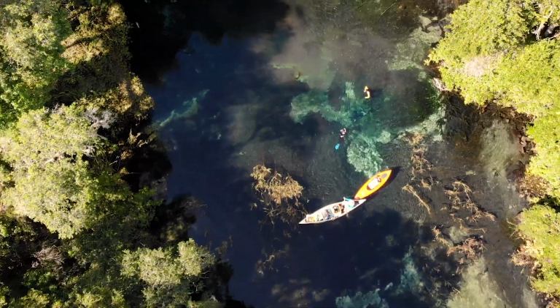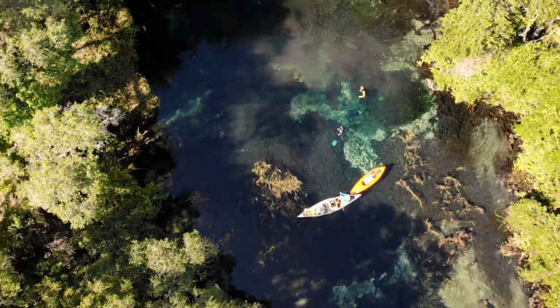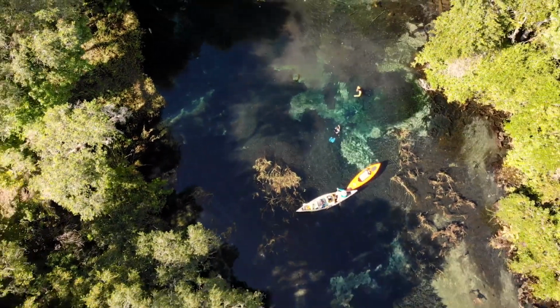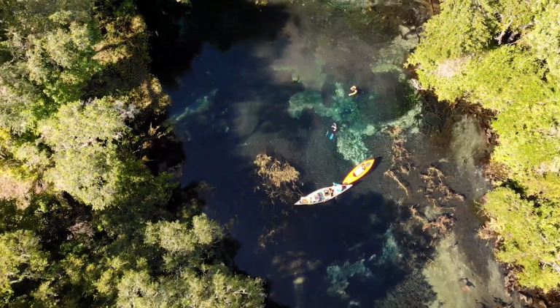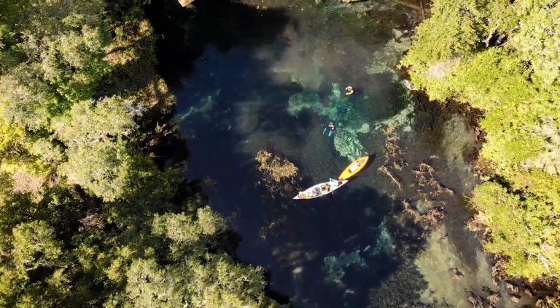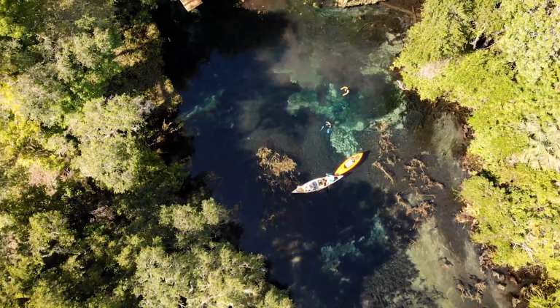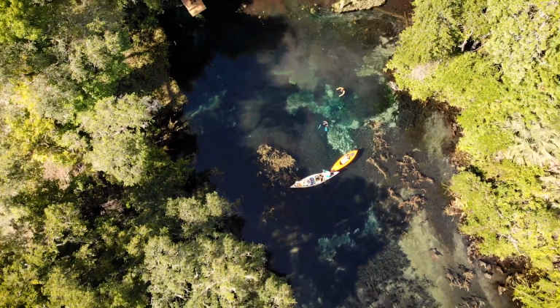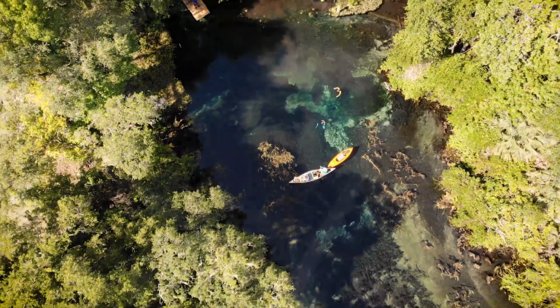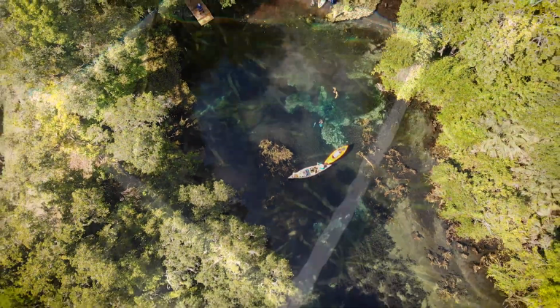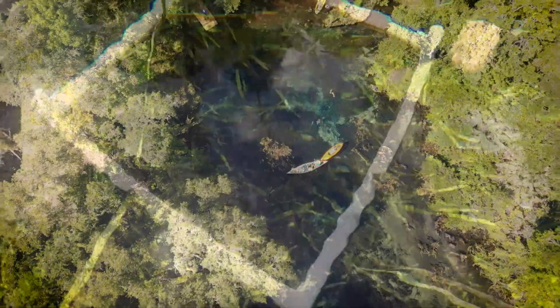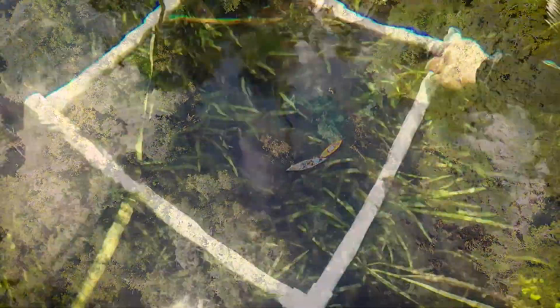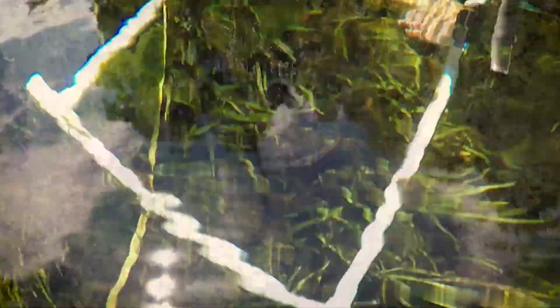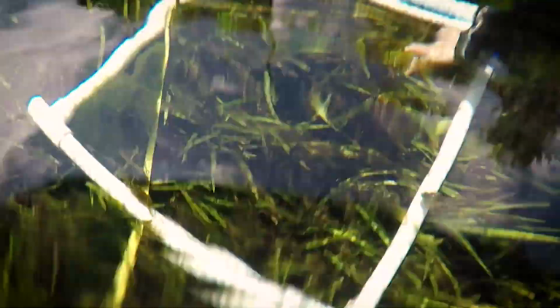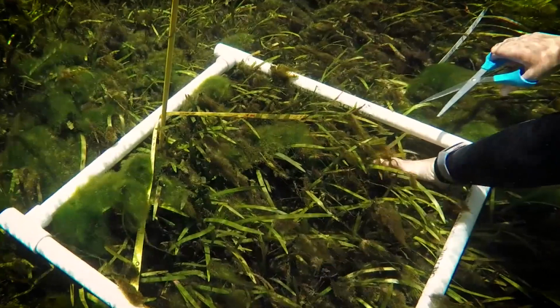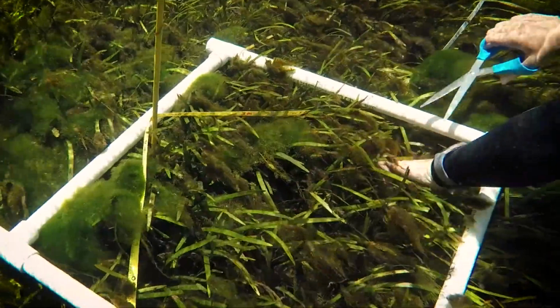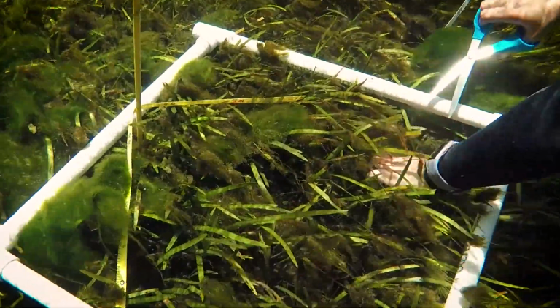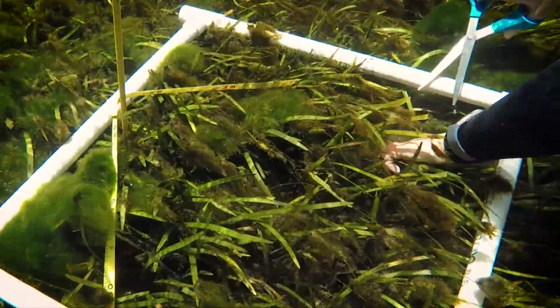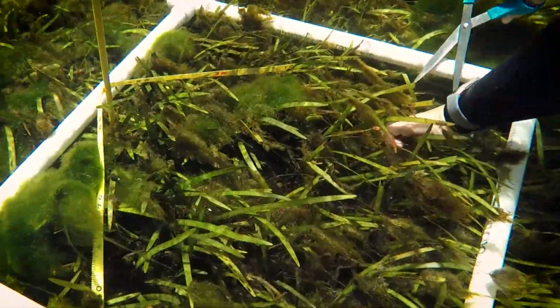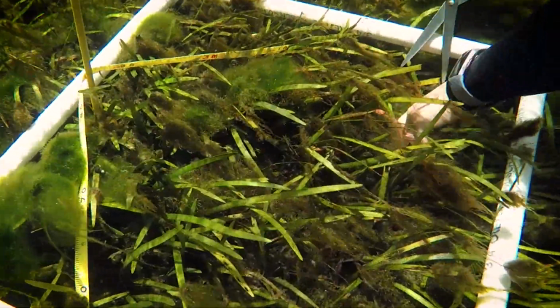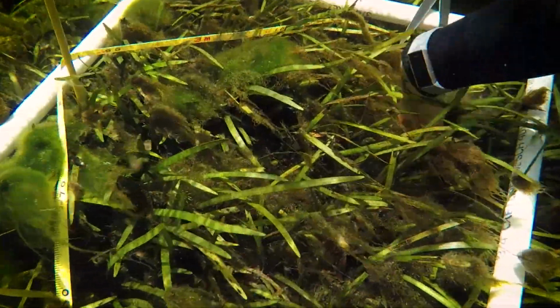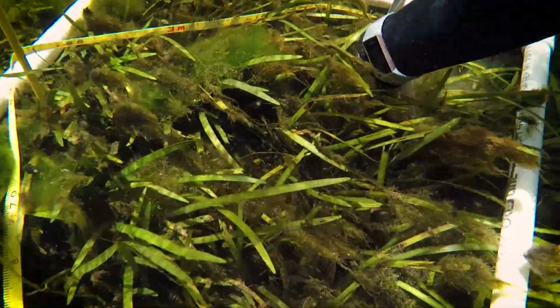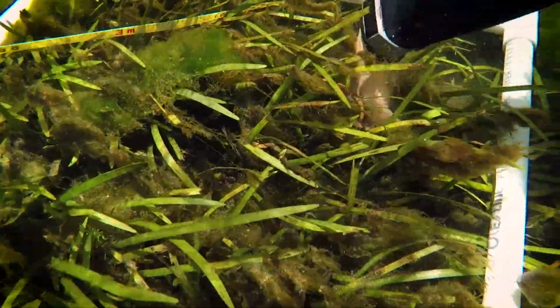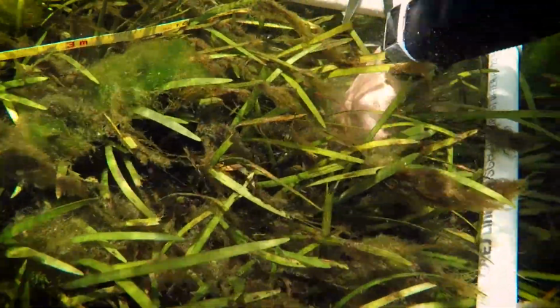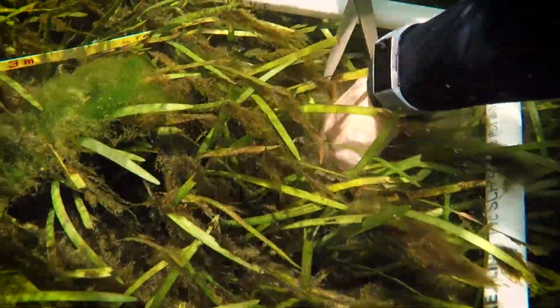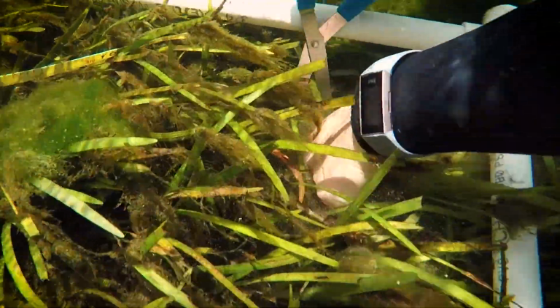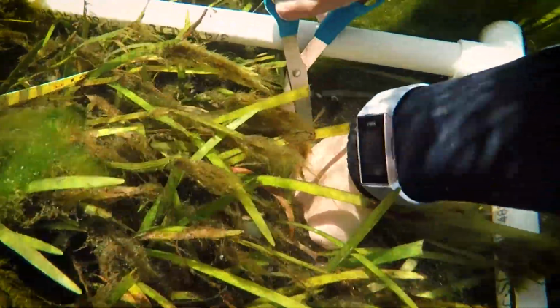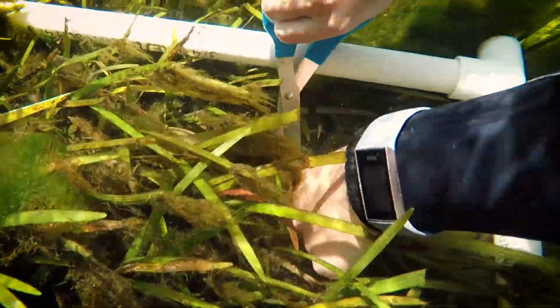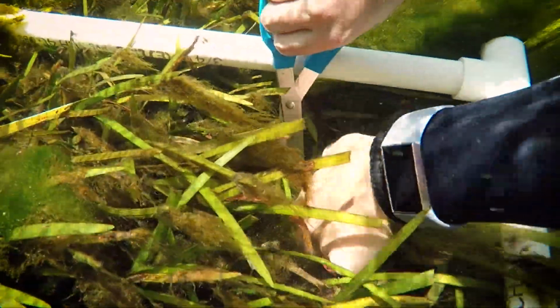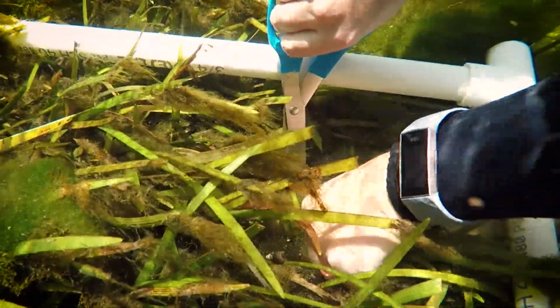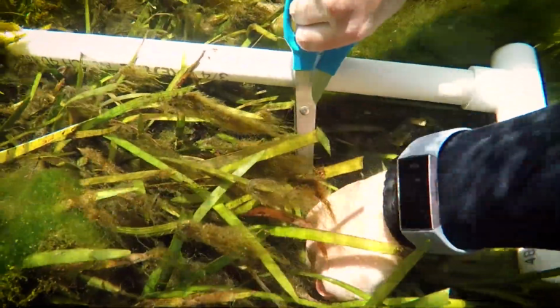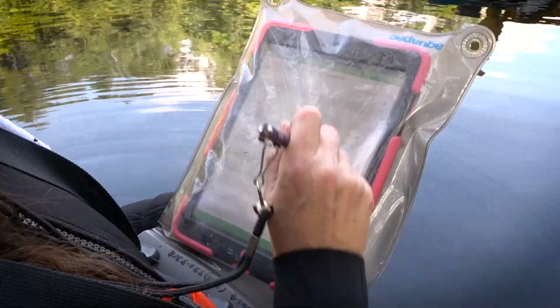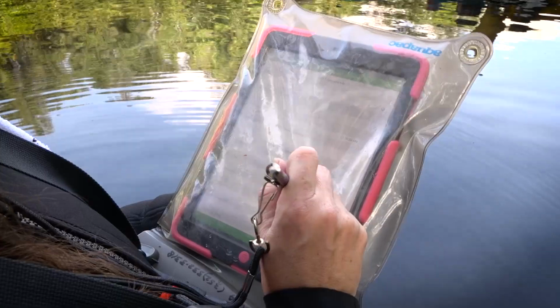Today we are at Gumslew in Marion County. We're out here to use some new mobile mapping technology with iPads.